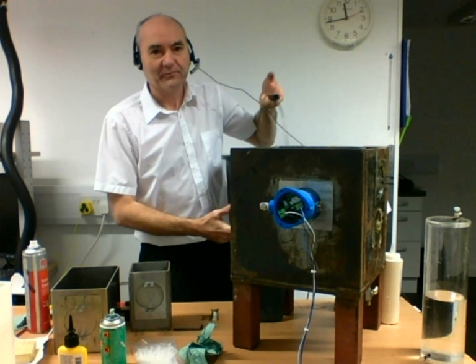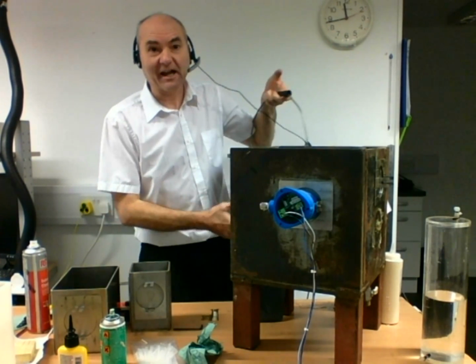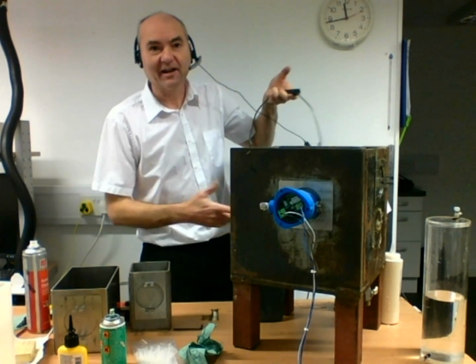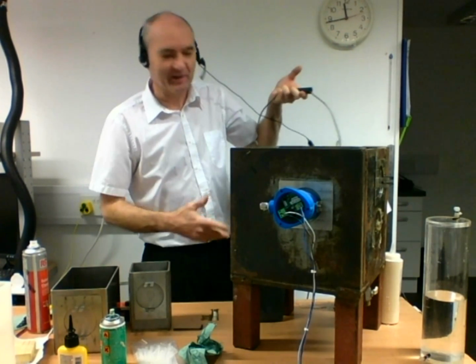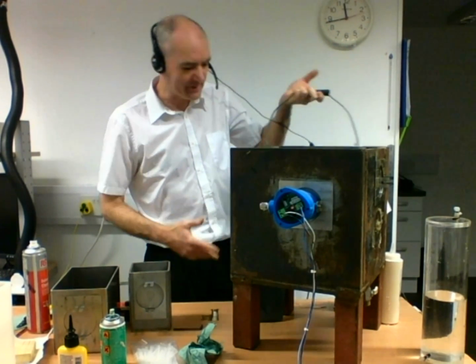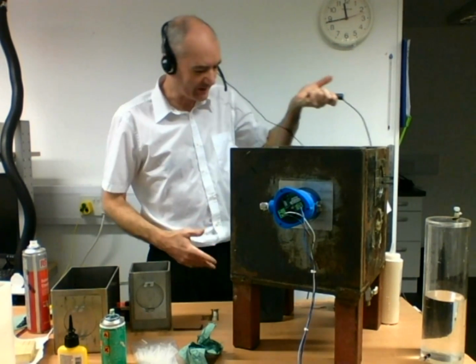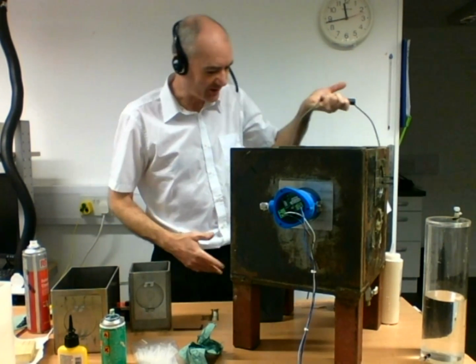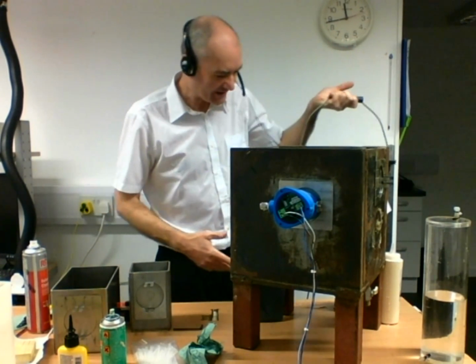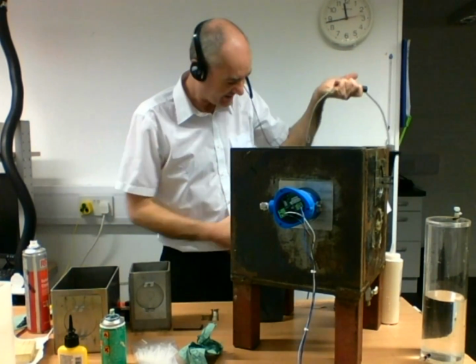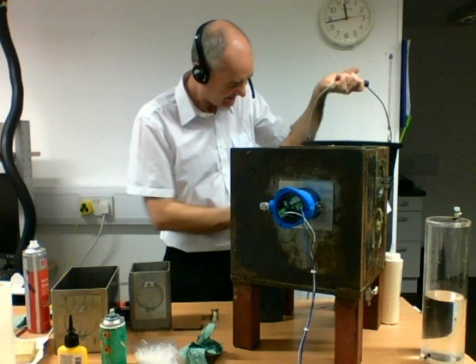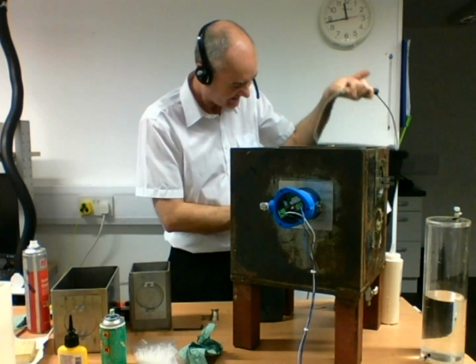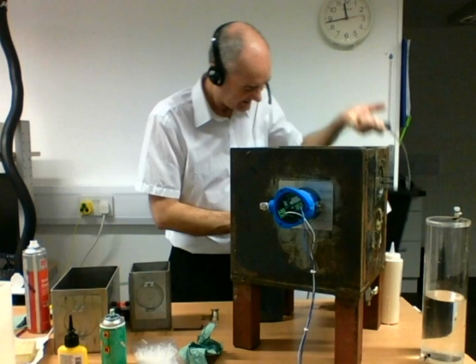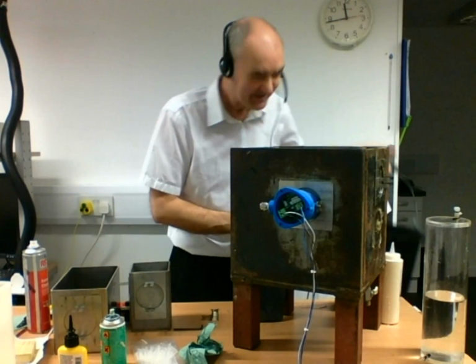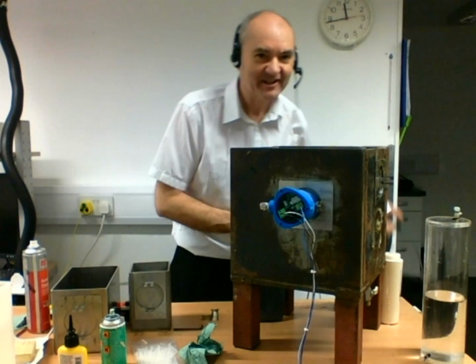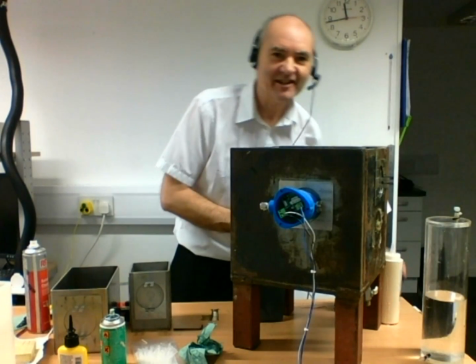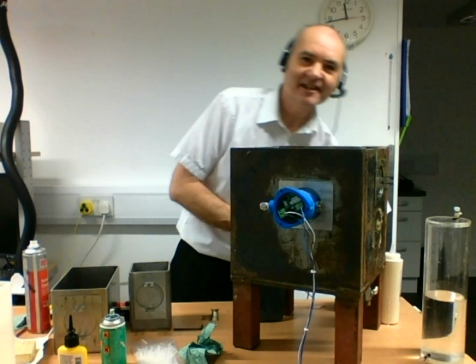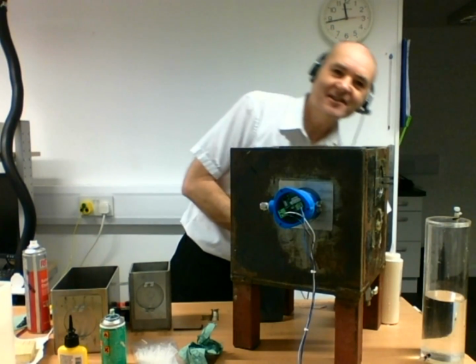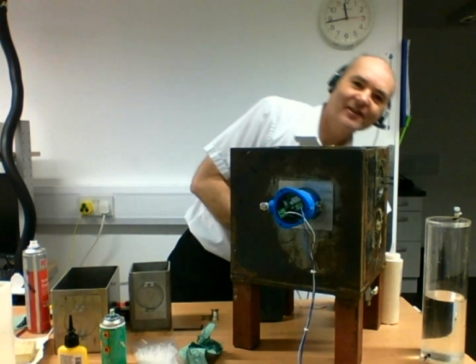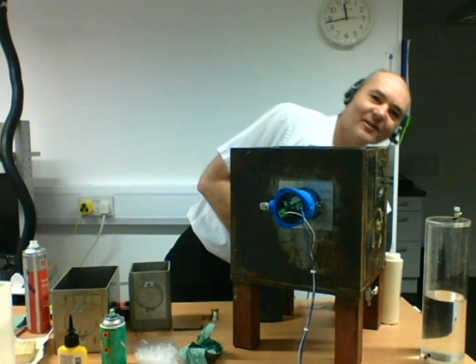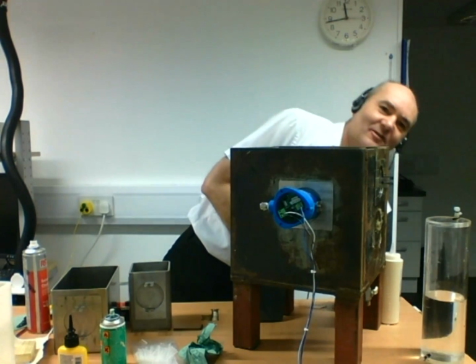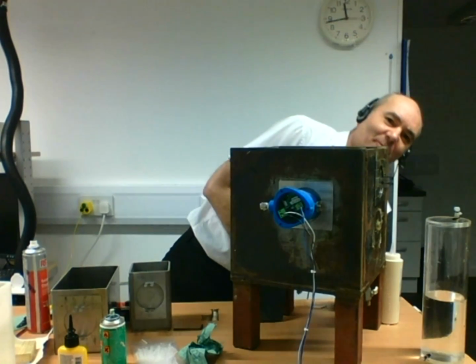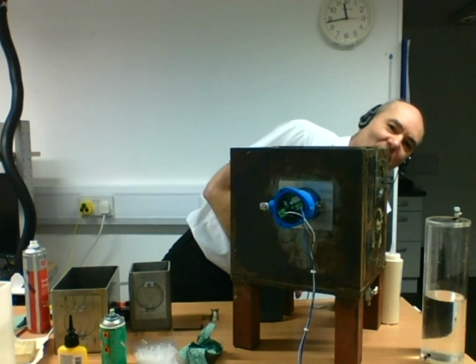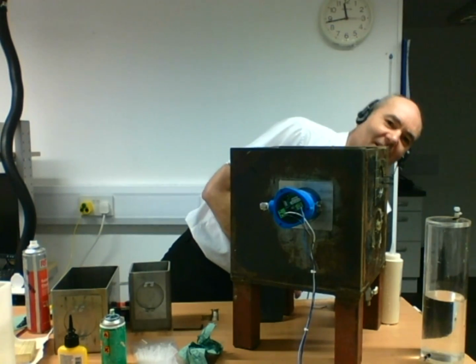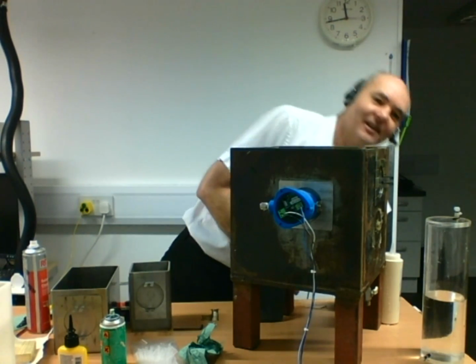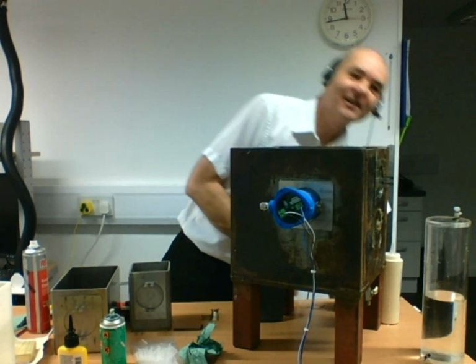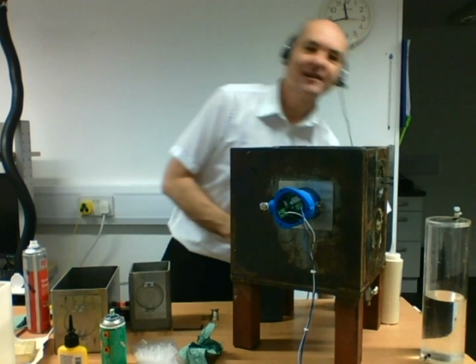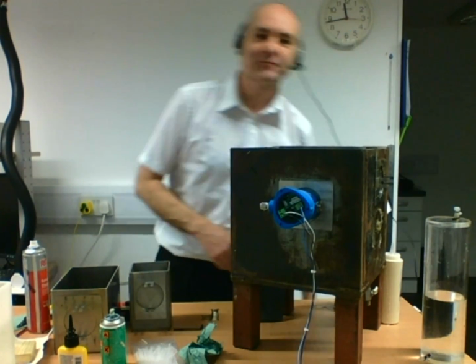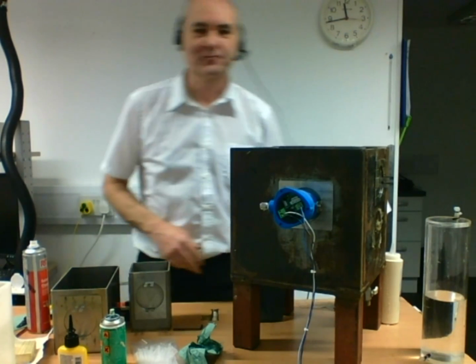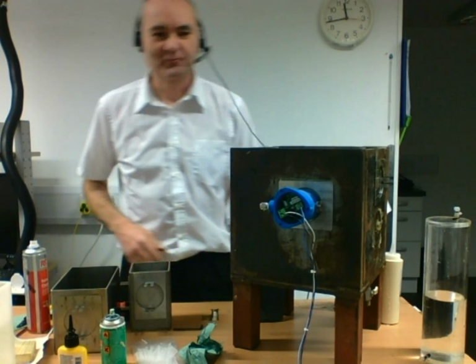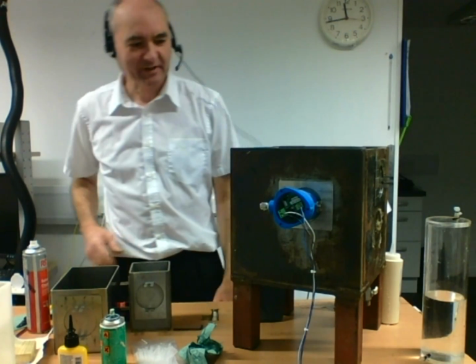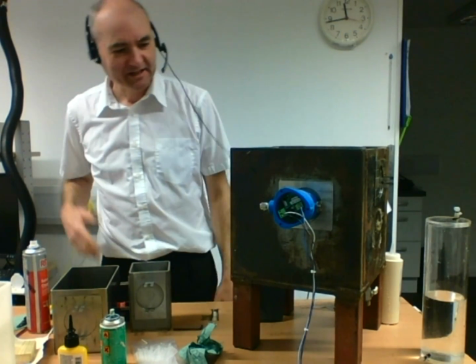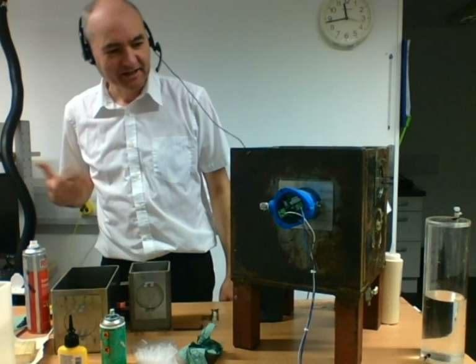And the beeping noise indicates that the spot check is working.